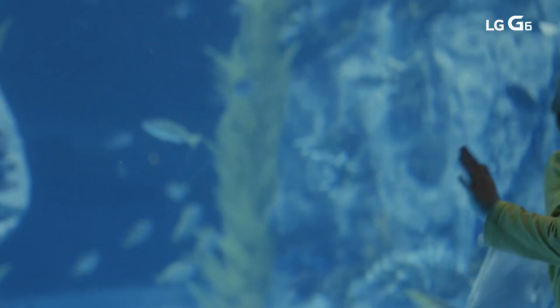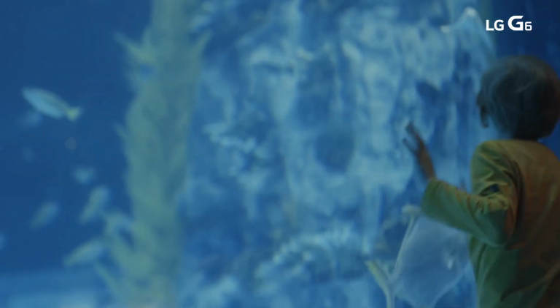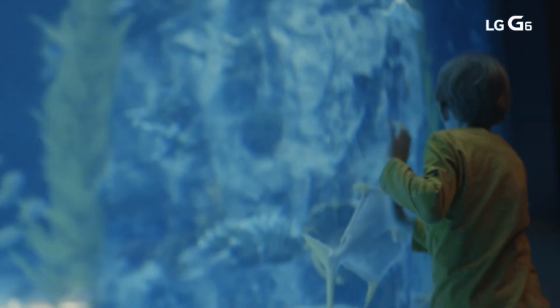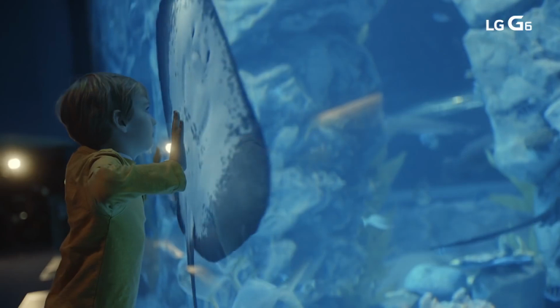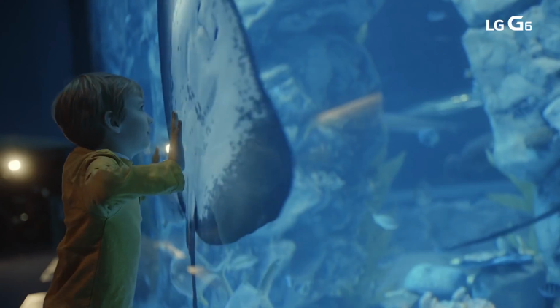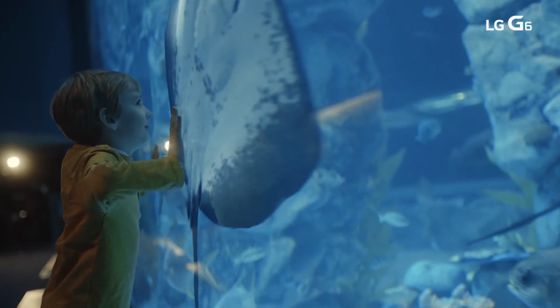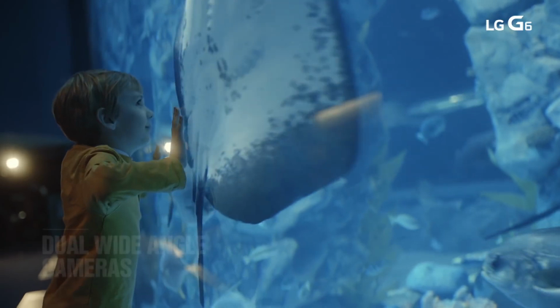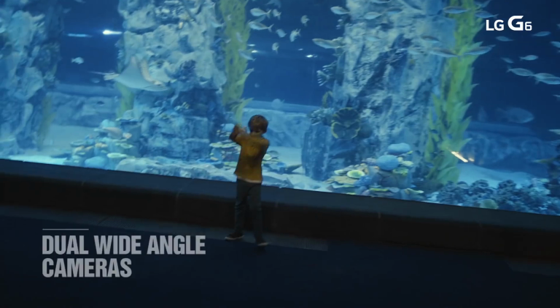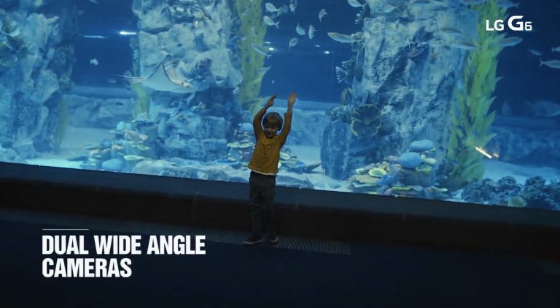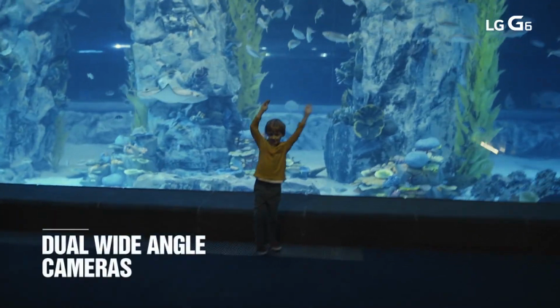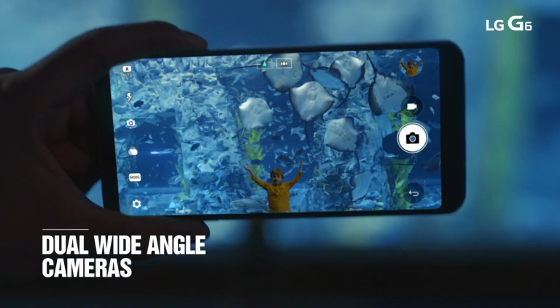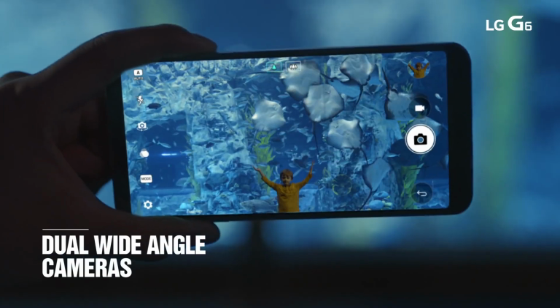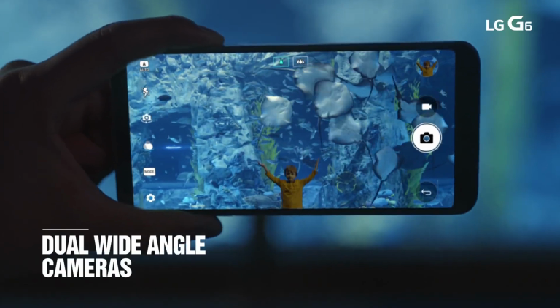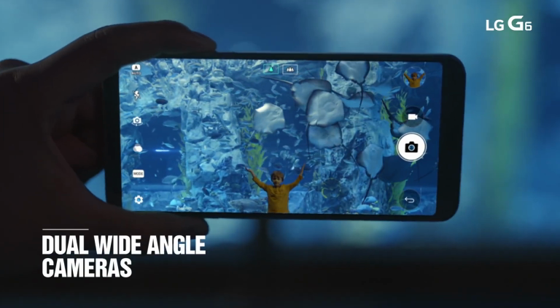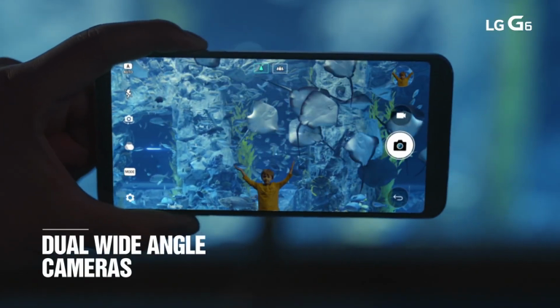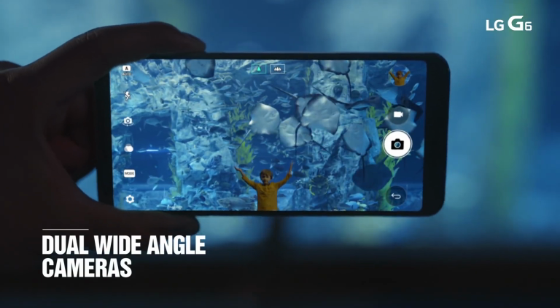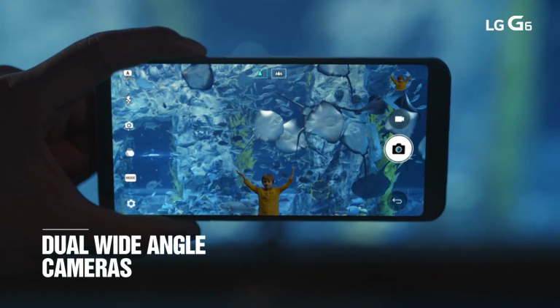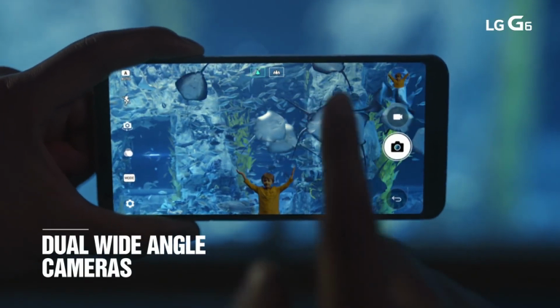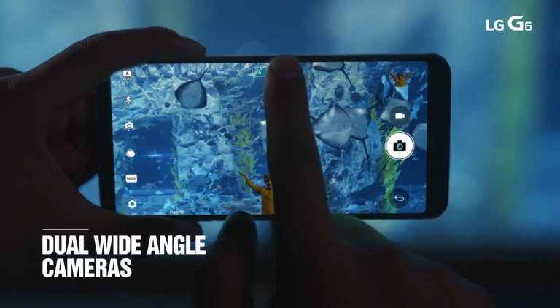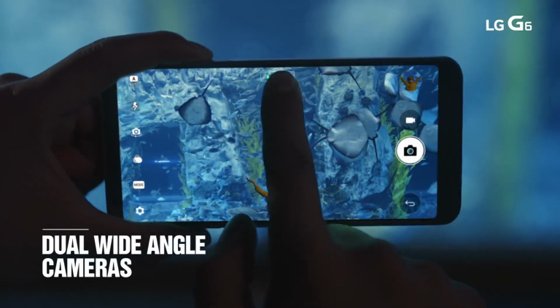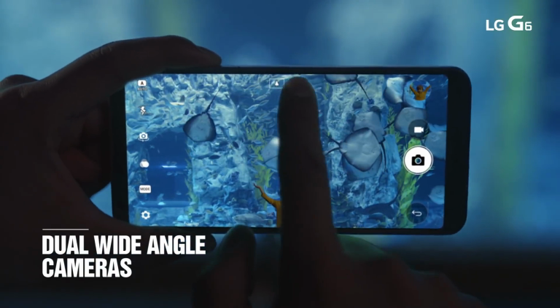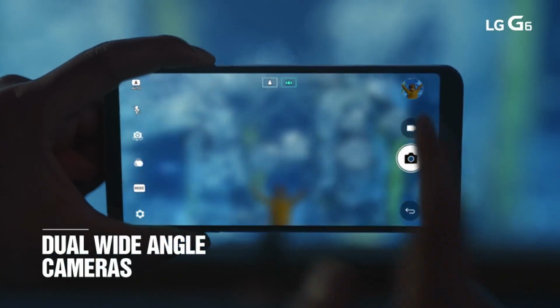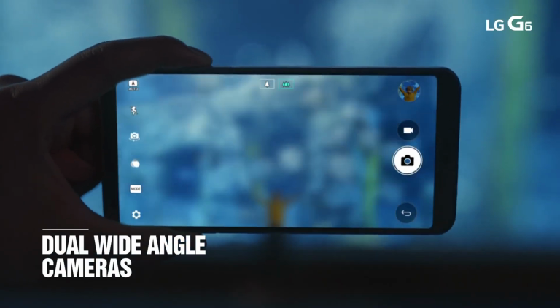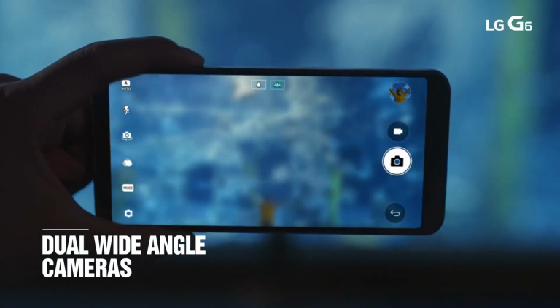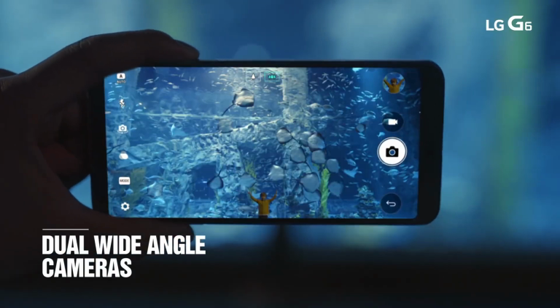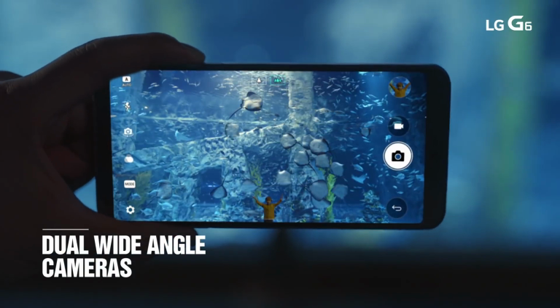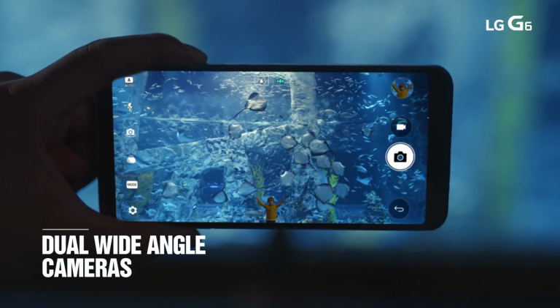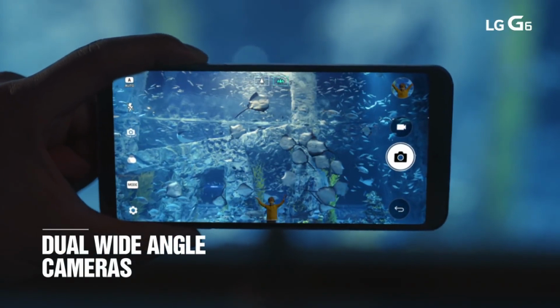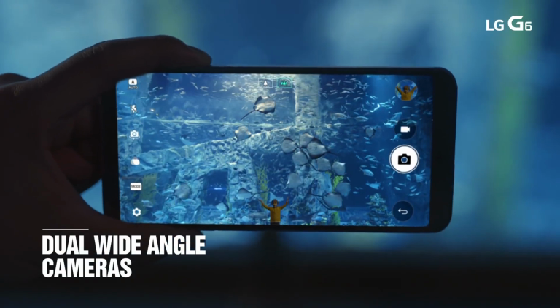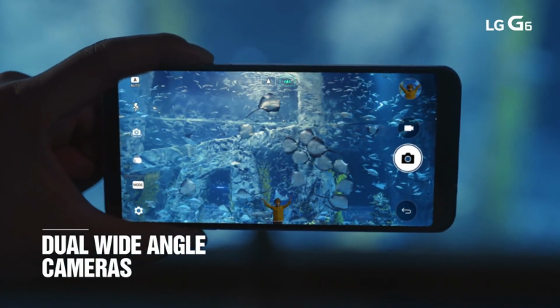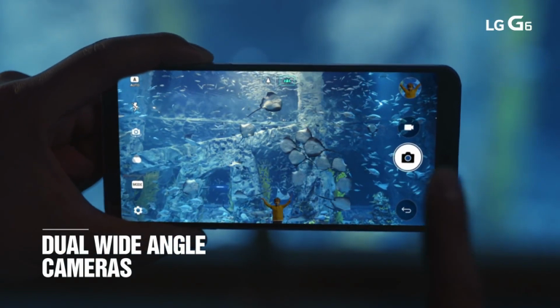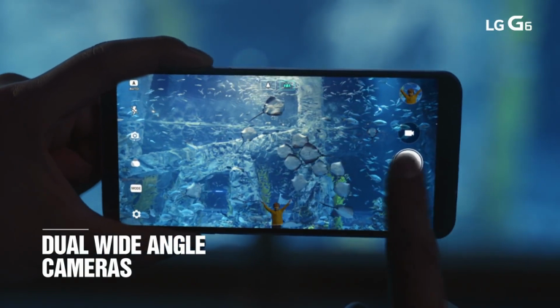Arguably the highlight feature of the G6 has to be the wide angle field of view option, available both on the rear as well as the front camera.